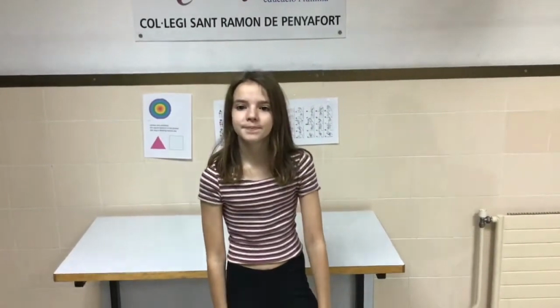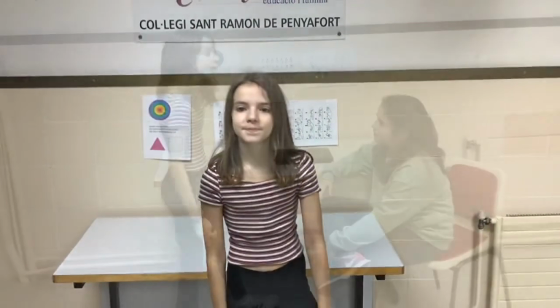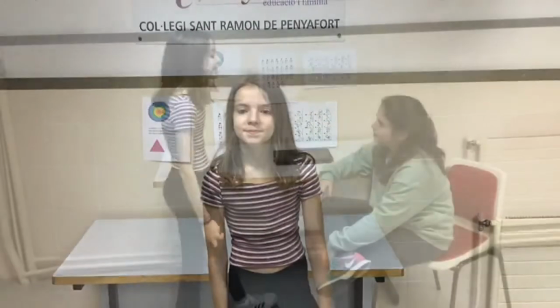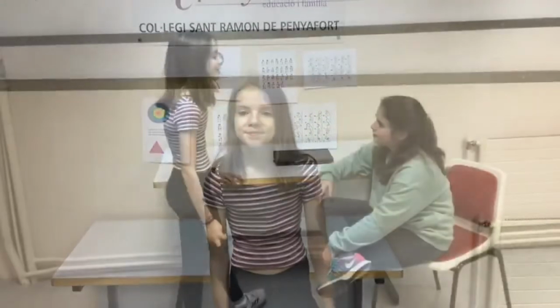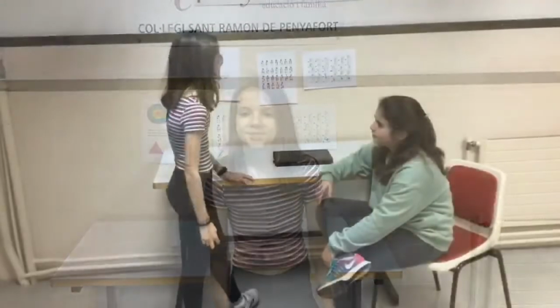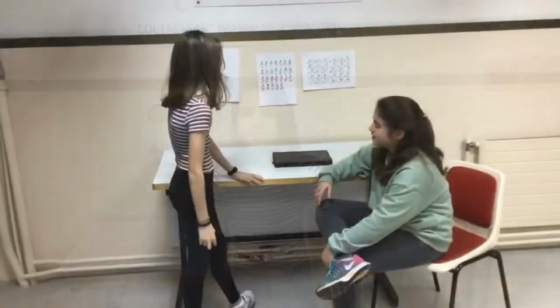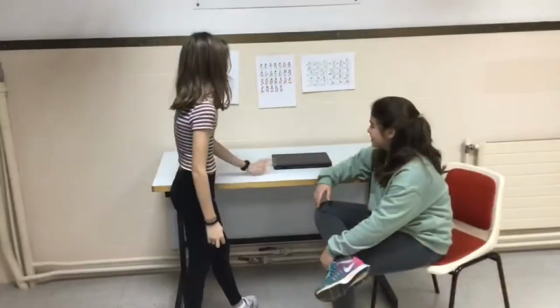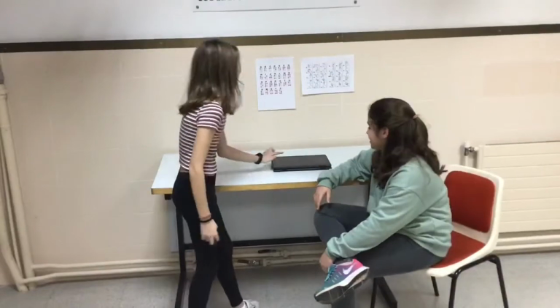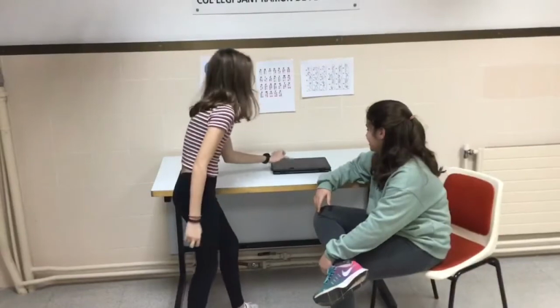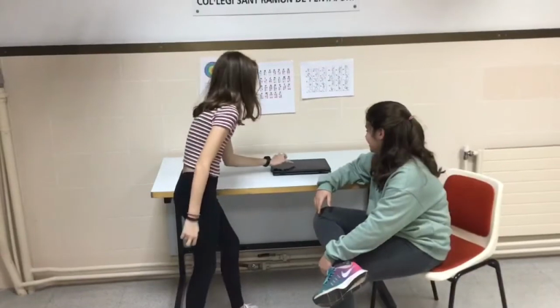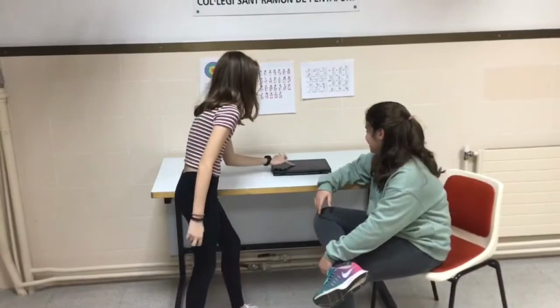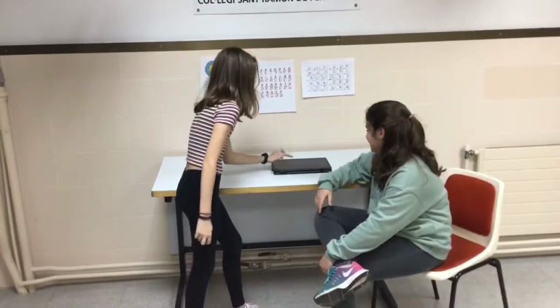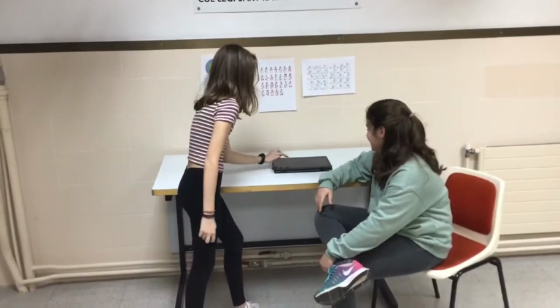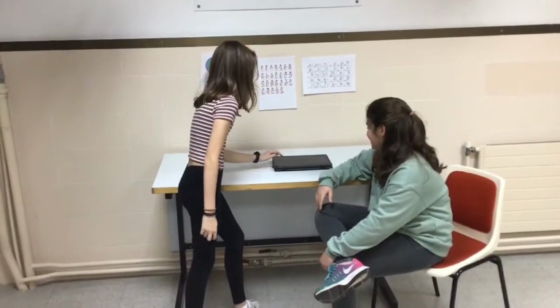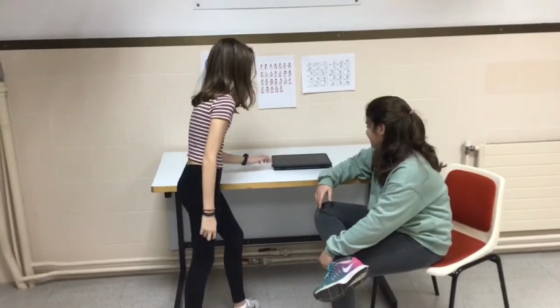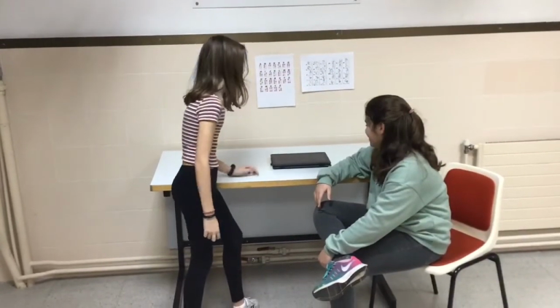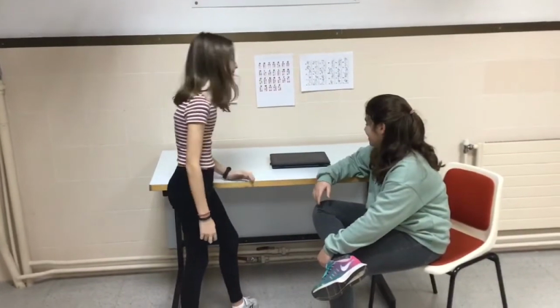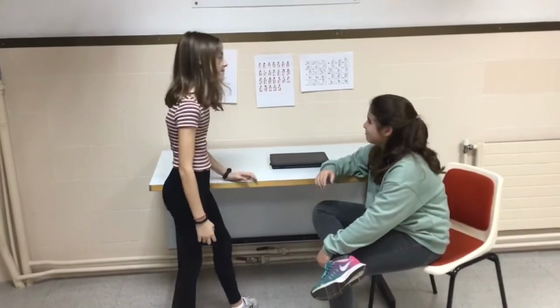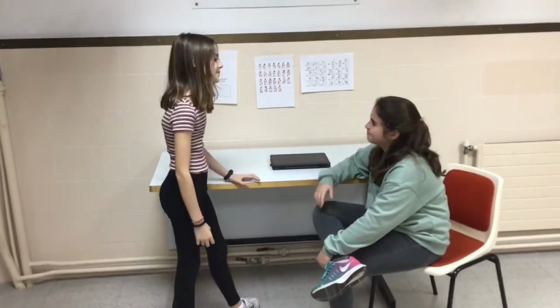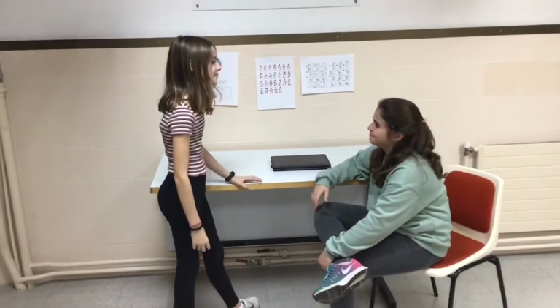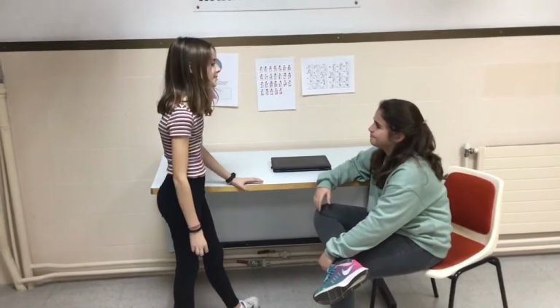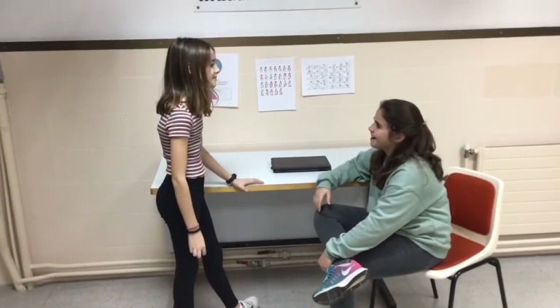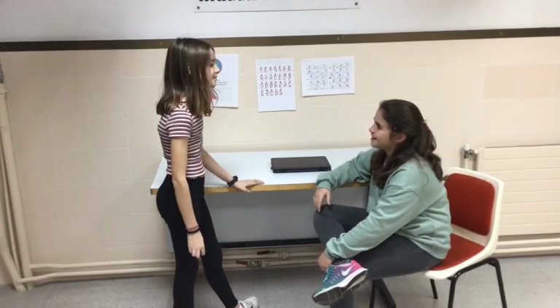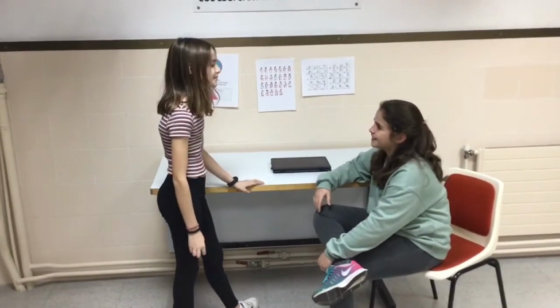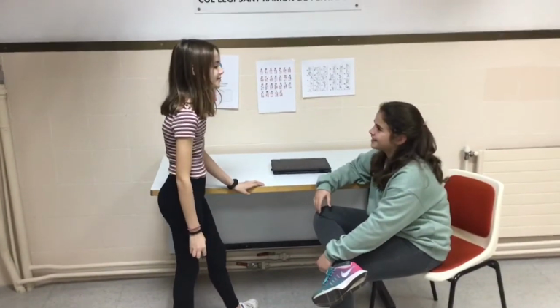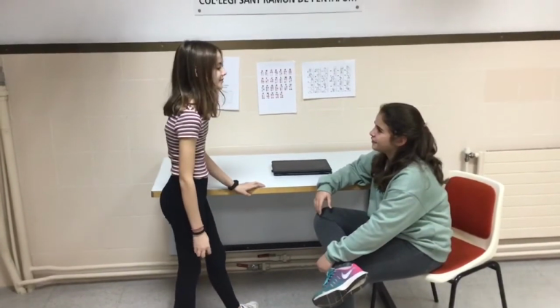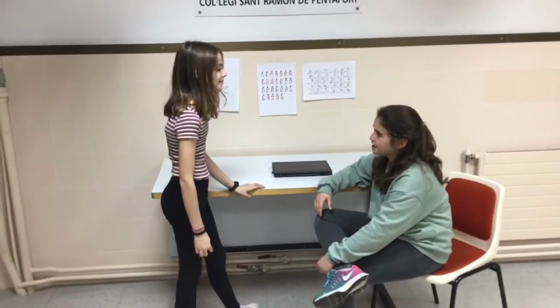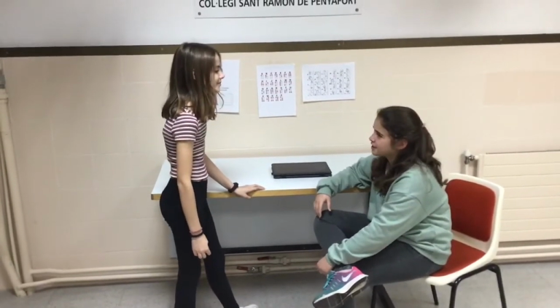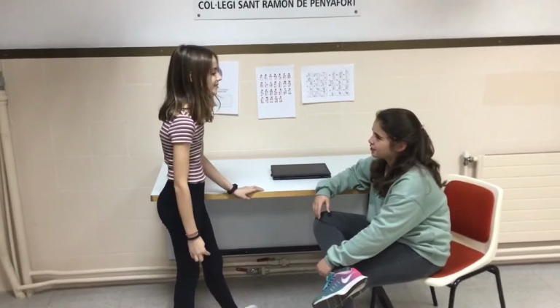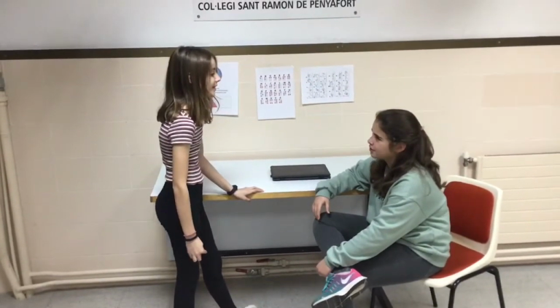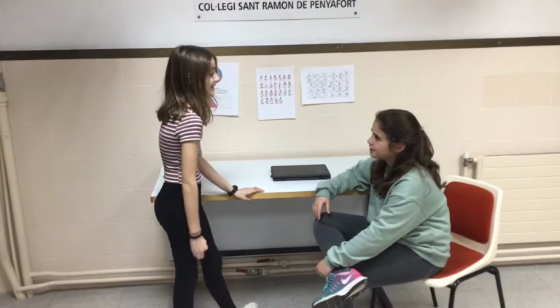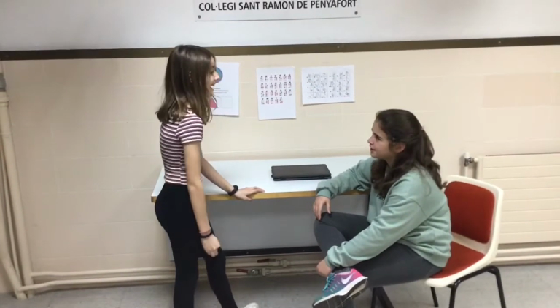This is the hearing section and they must identify the stones that we will put in them. Which stone is this? I think this is the forest stone. Yes.